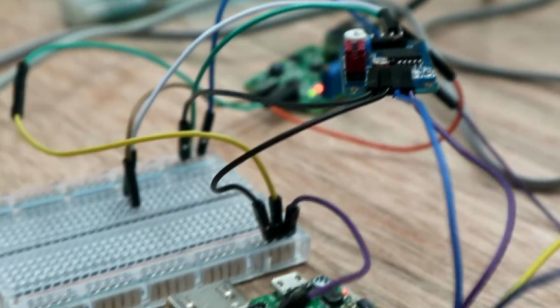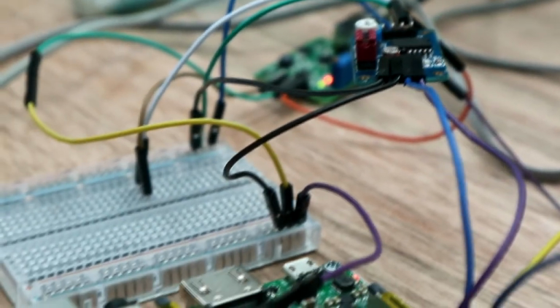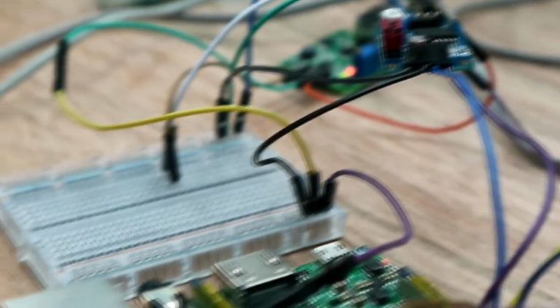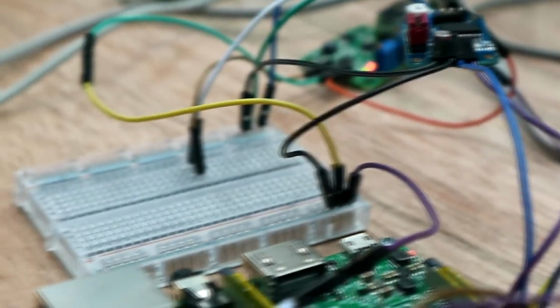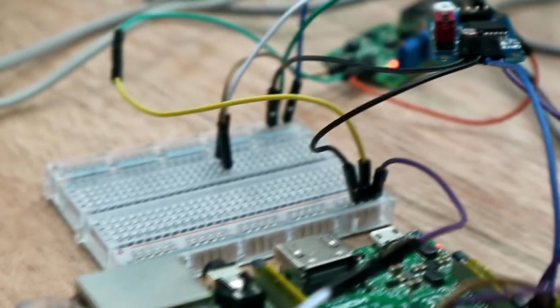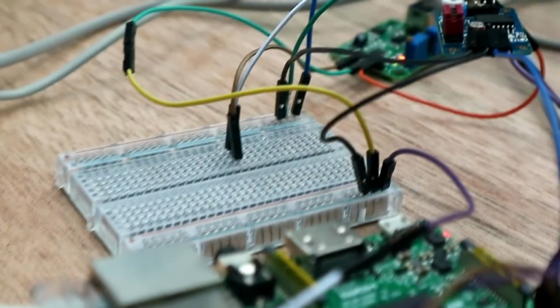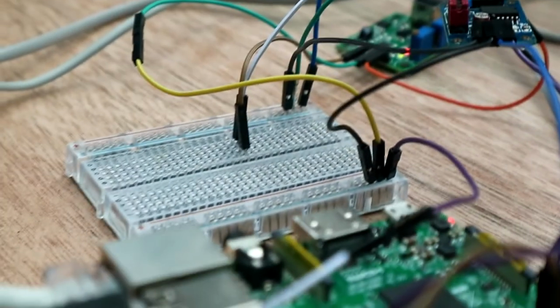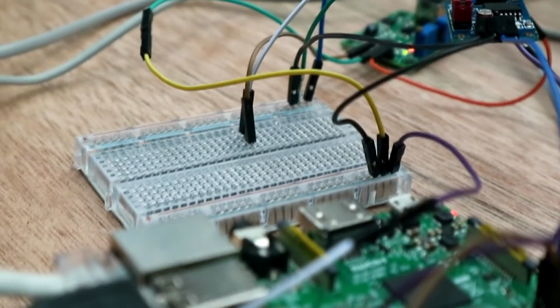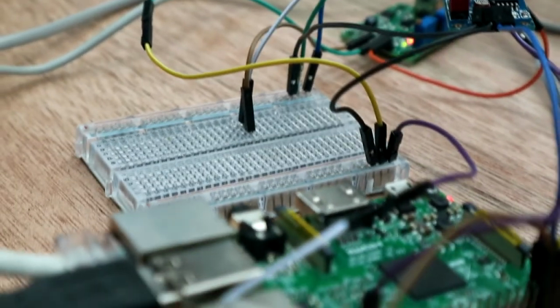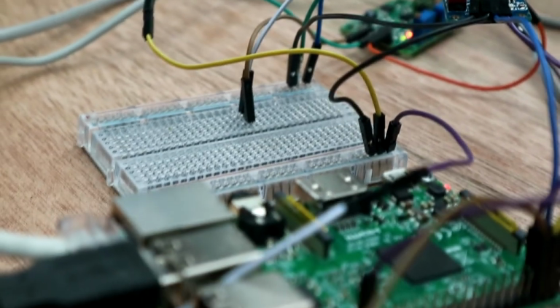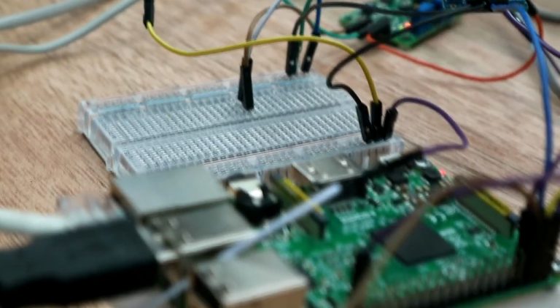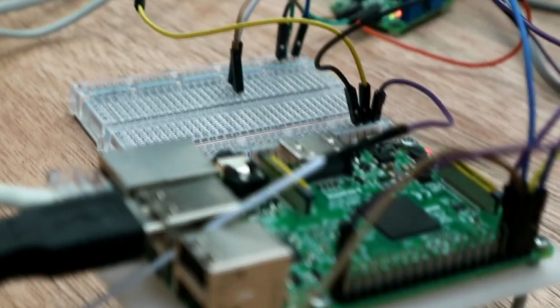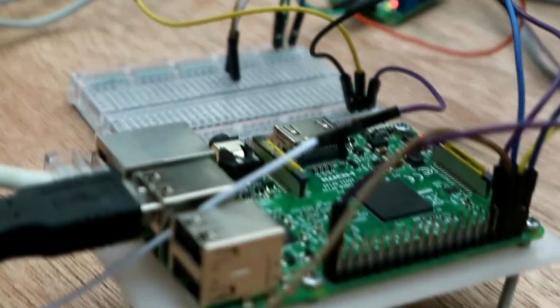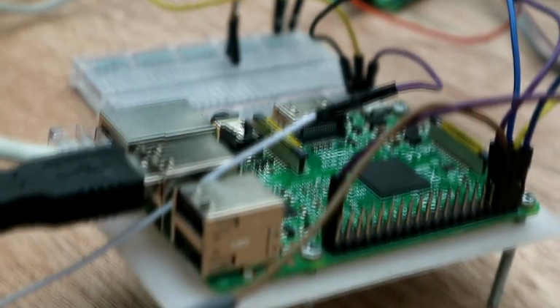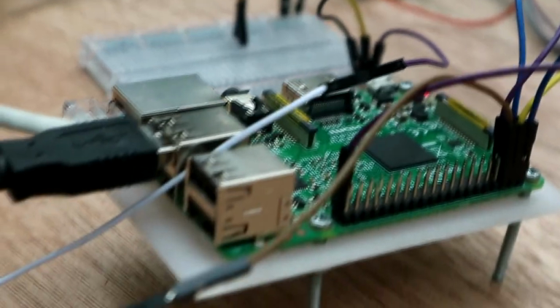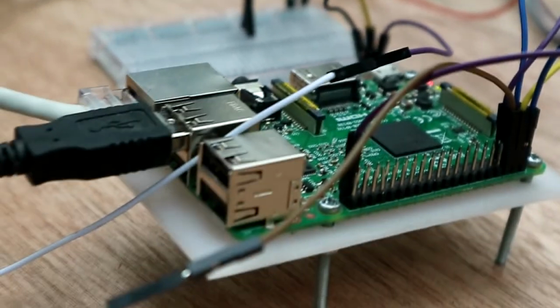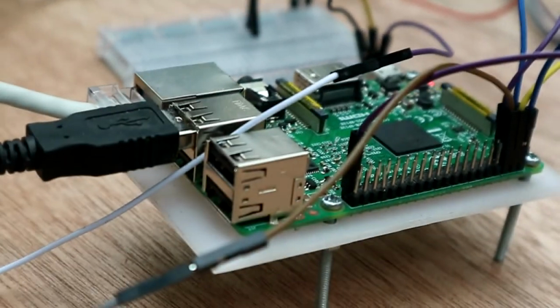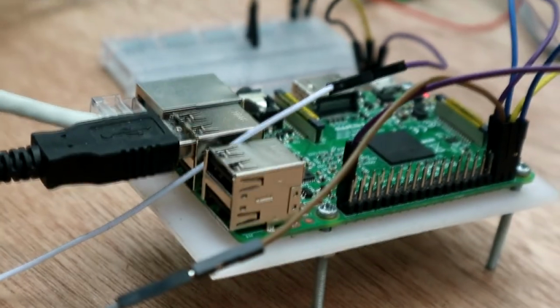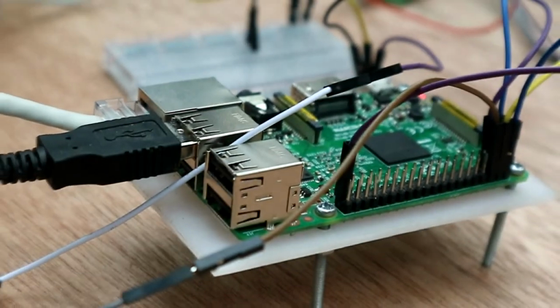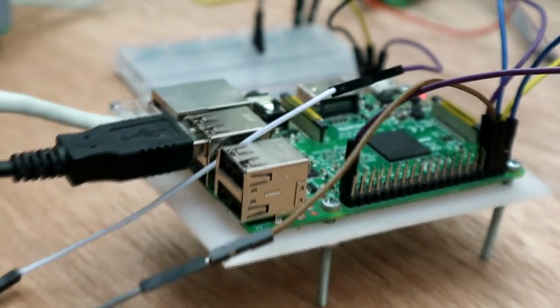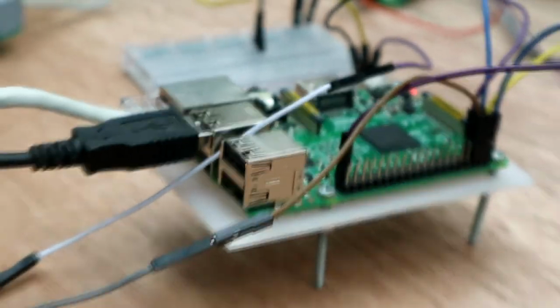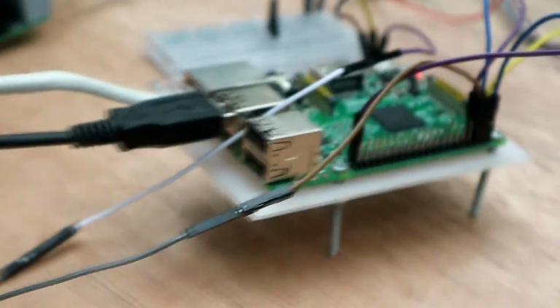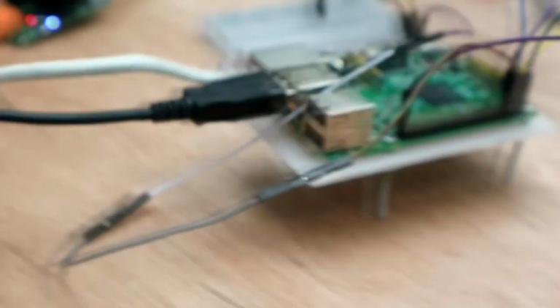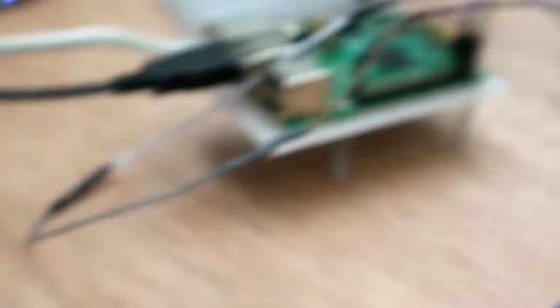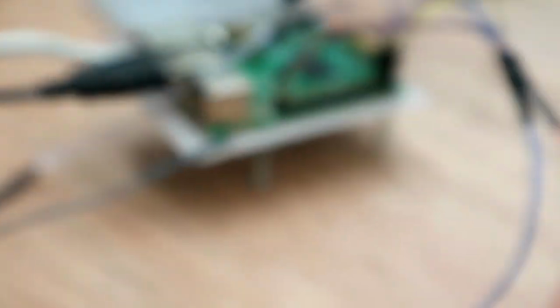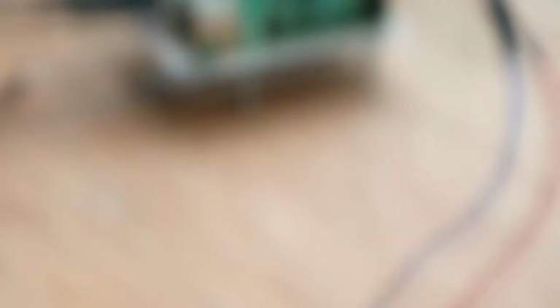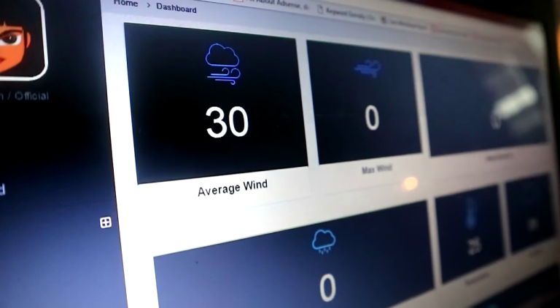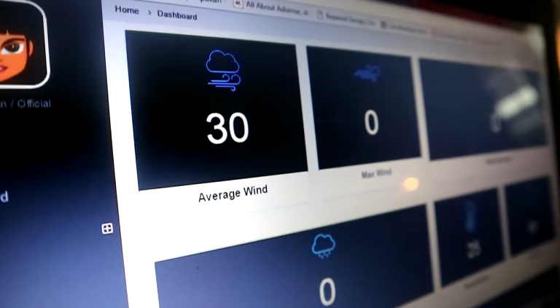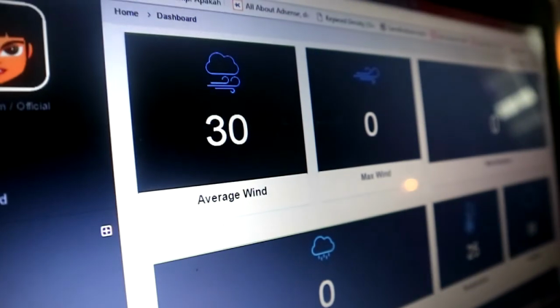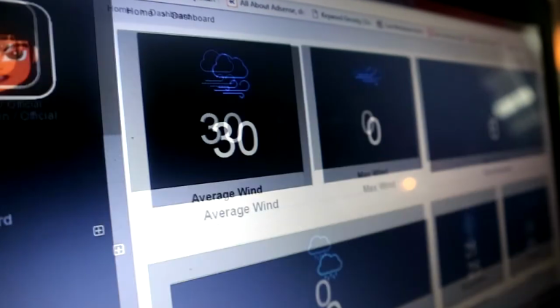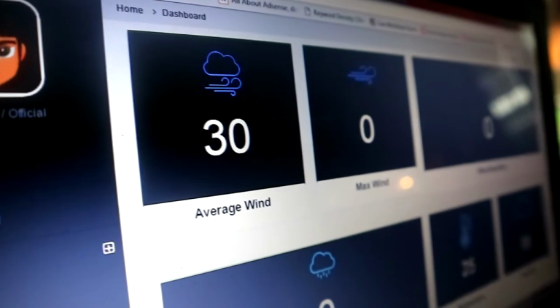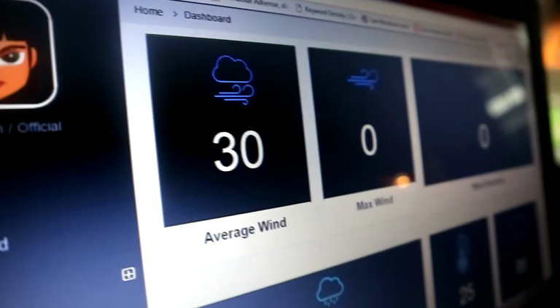RoseWiFi will collect the data and send it to the Wi-Fi, then send it to our website.